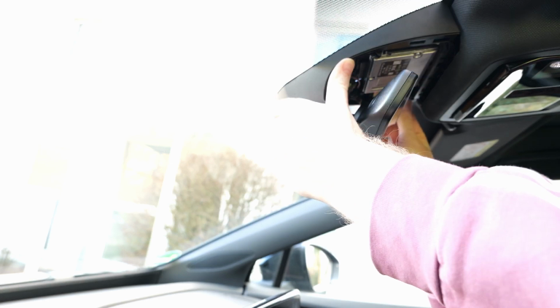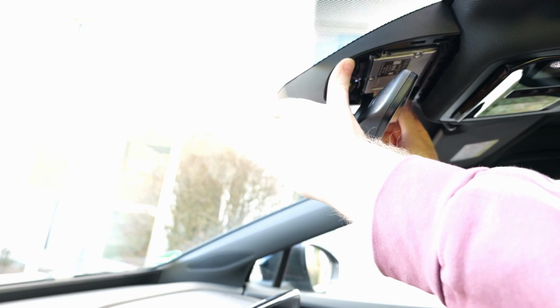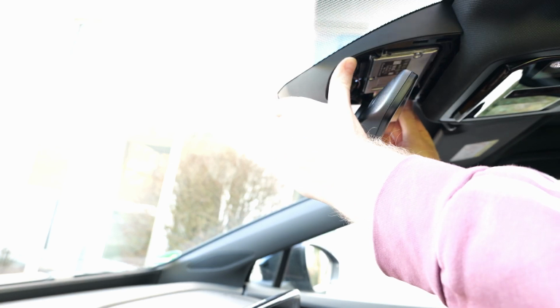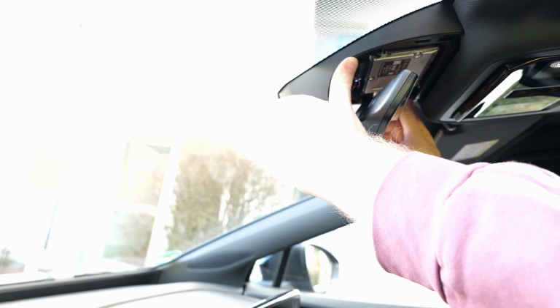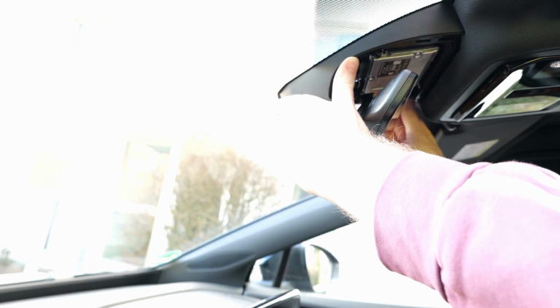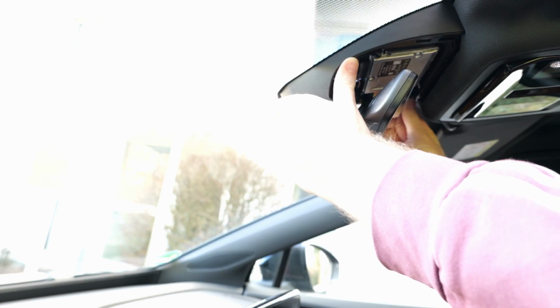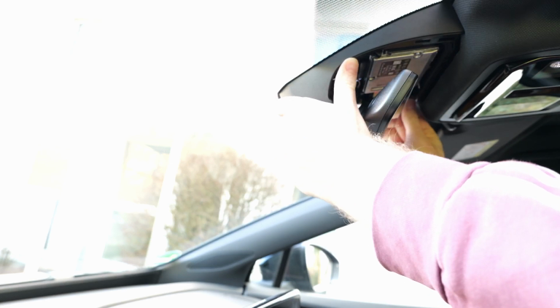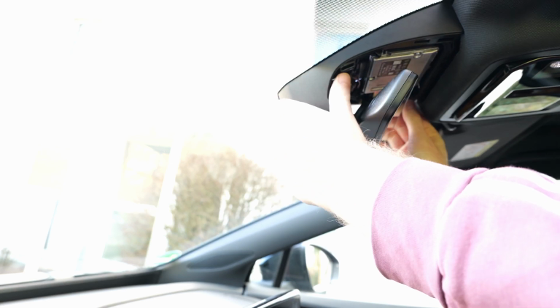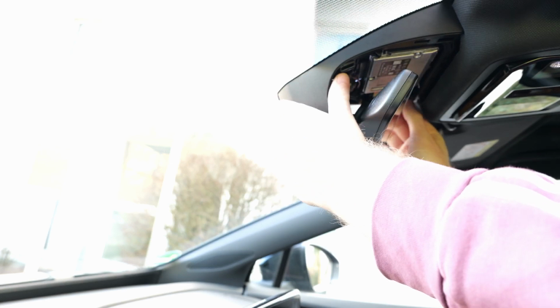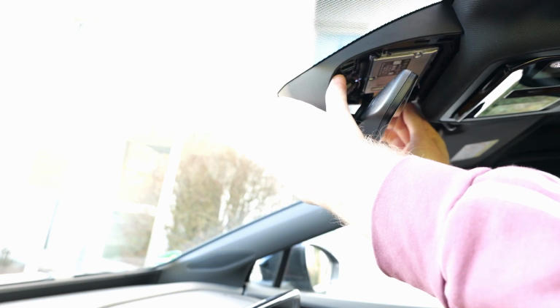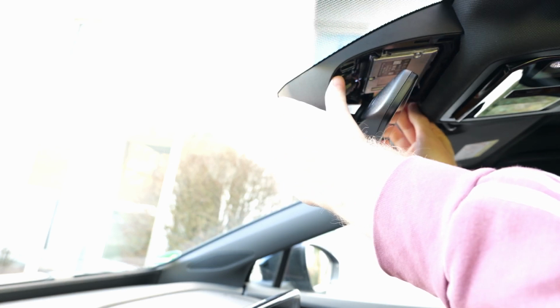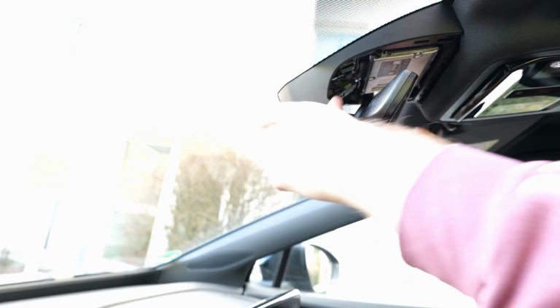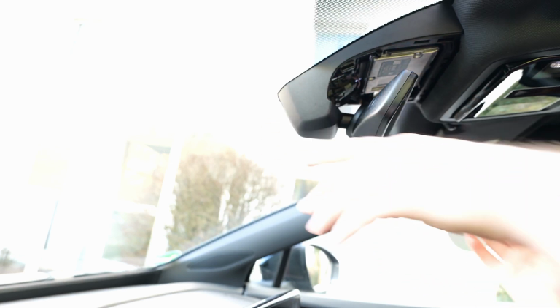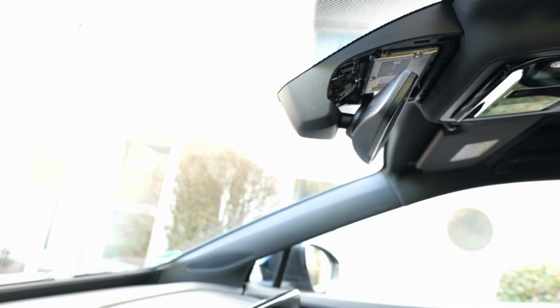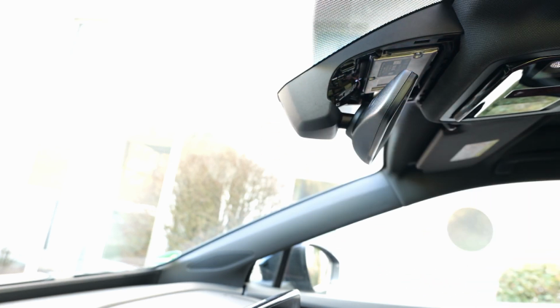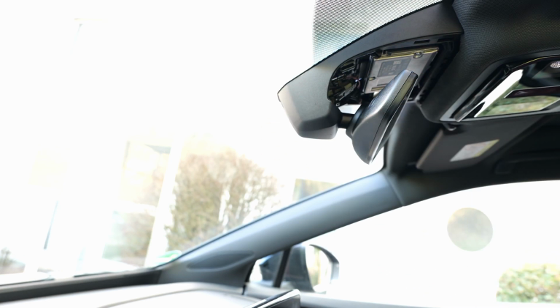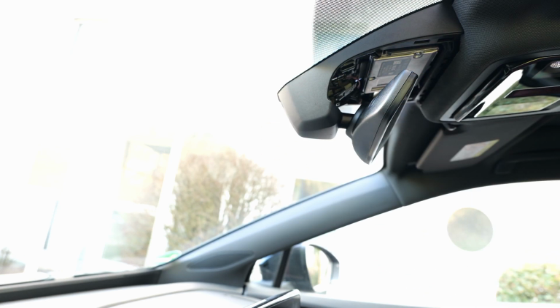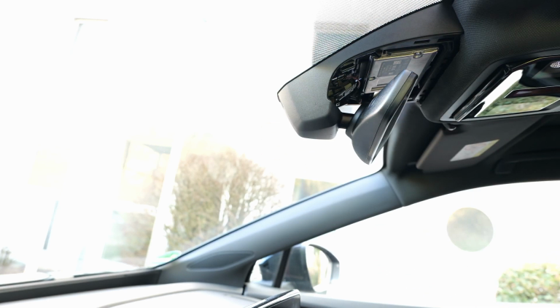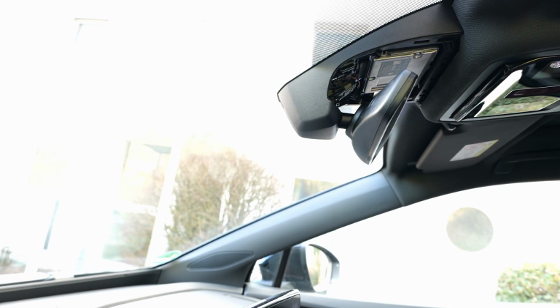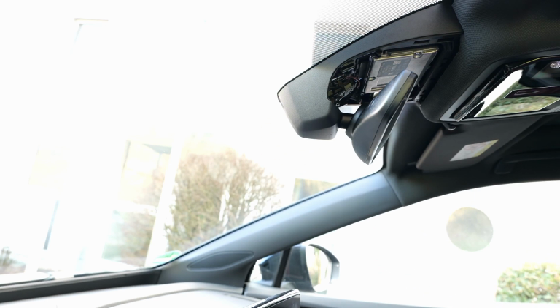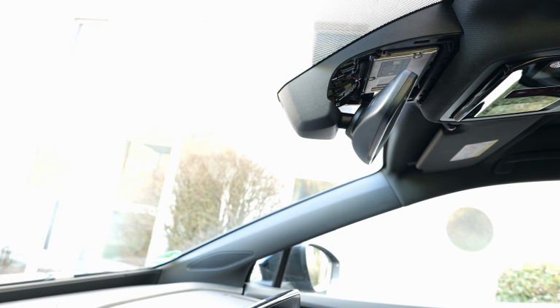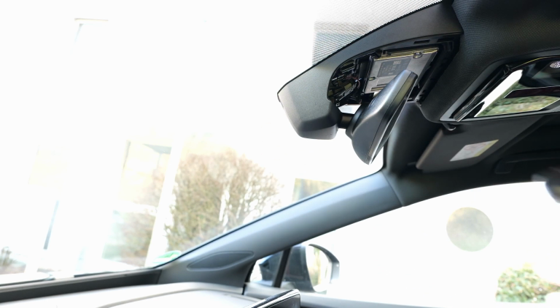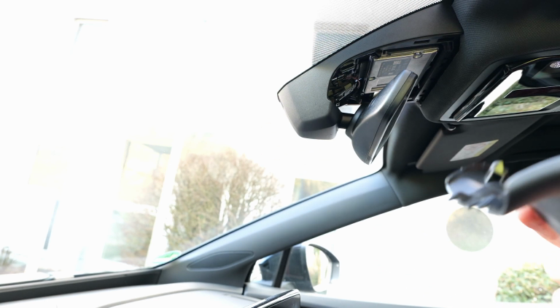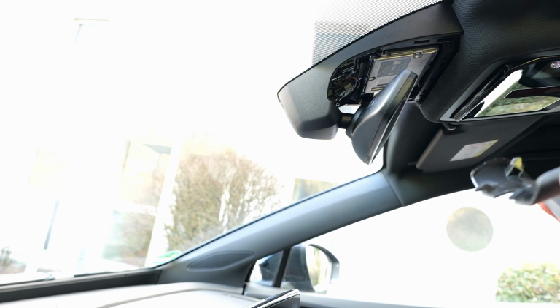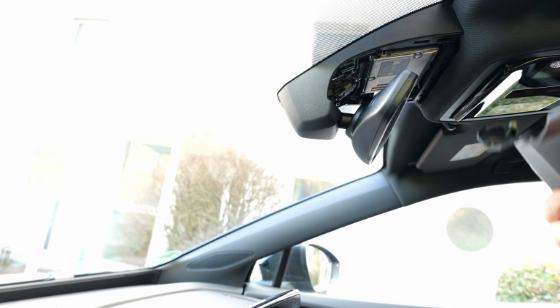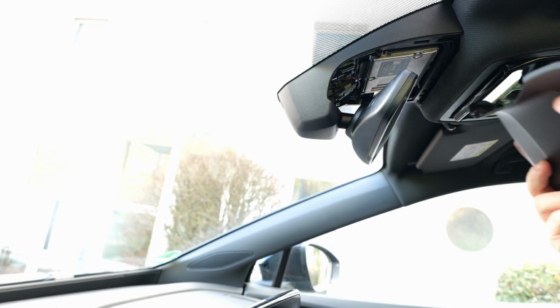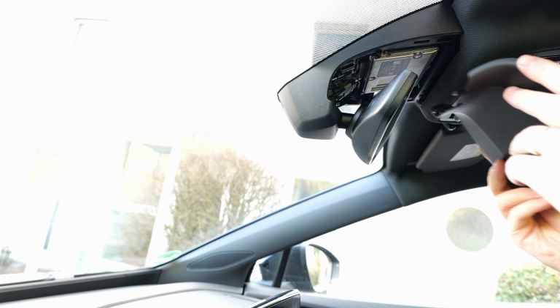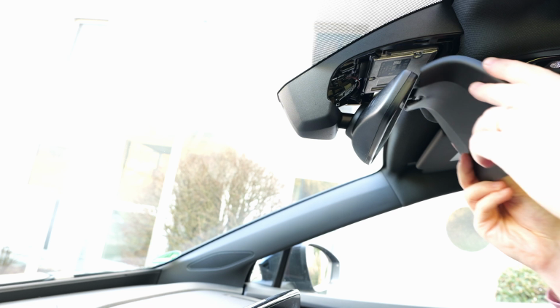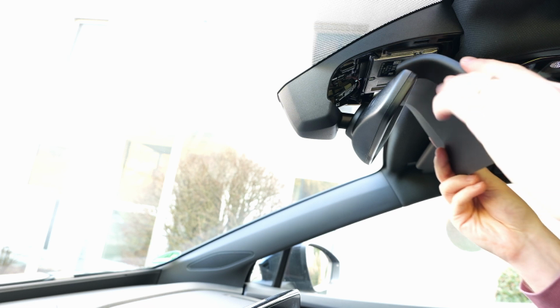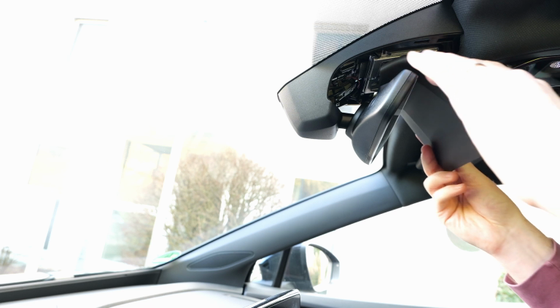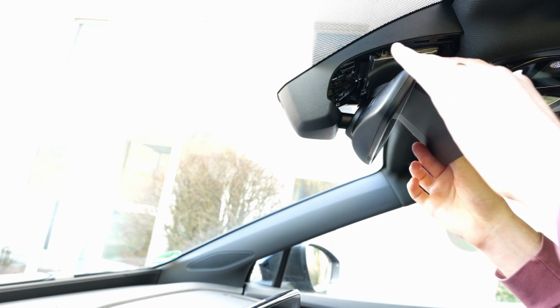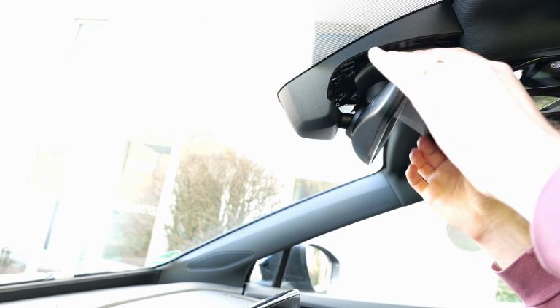I will instead remove the harness again and reinstall the covers in the reverse order.